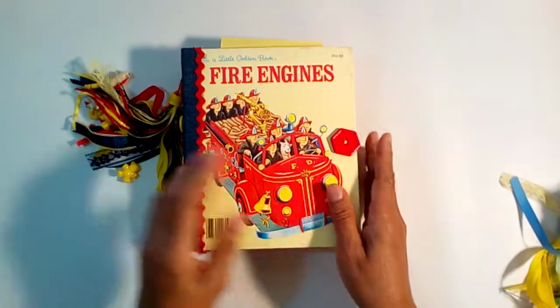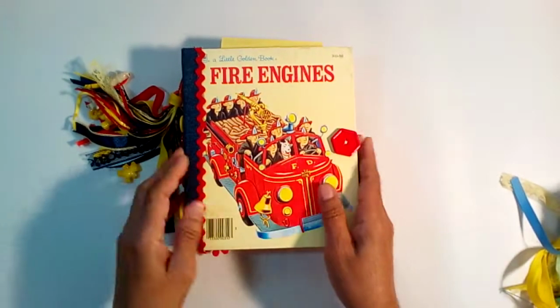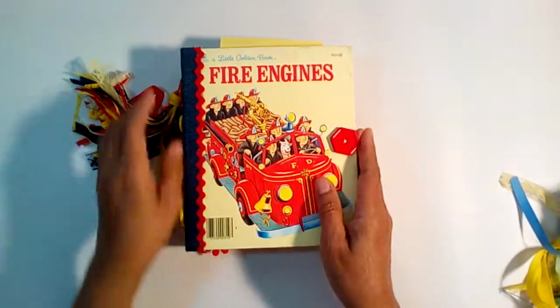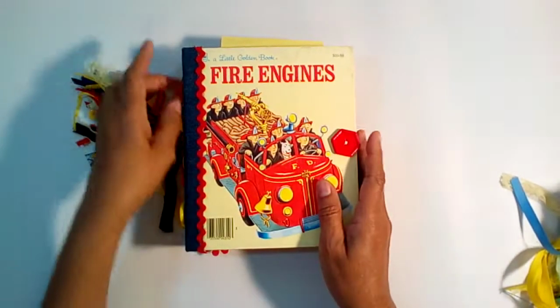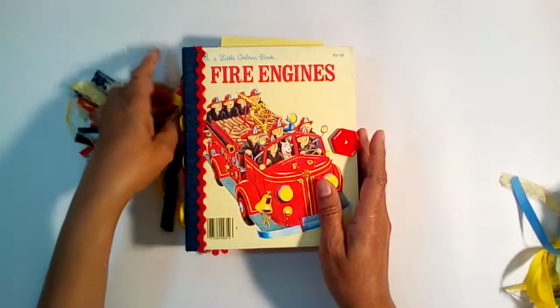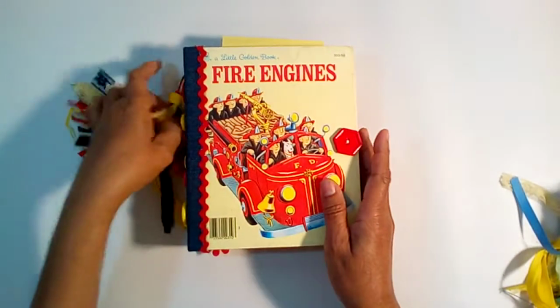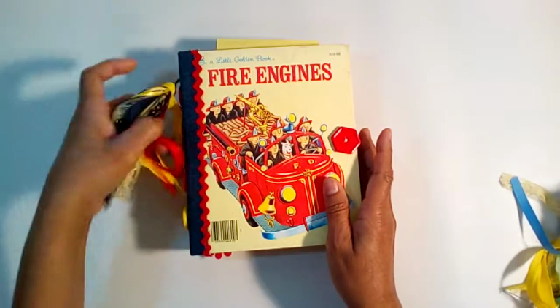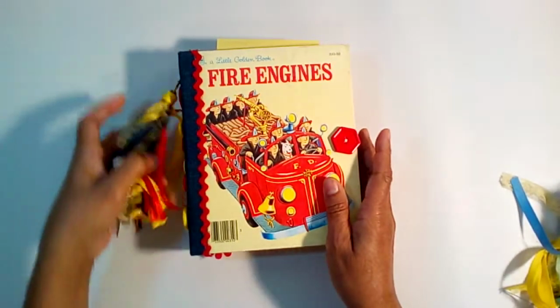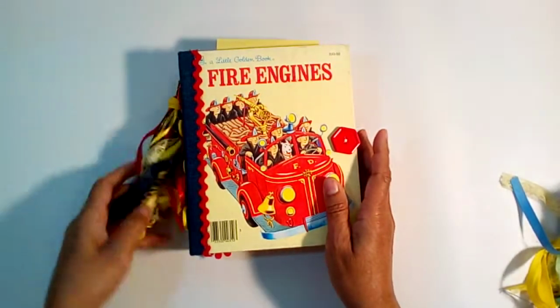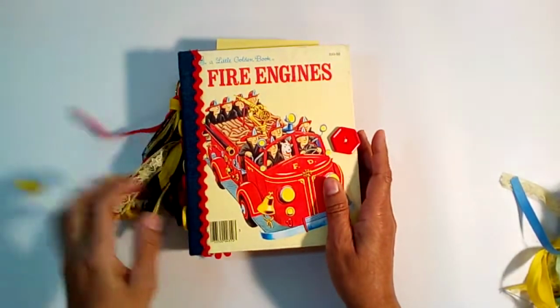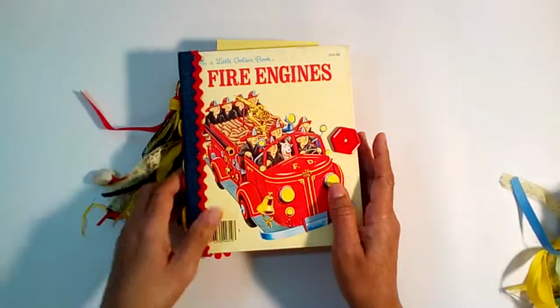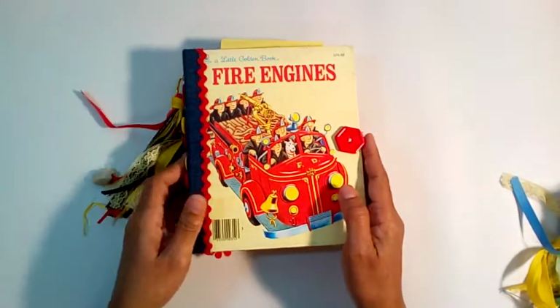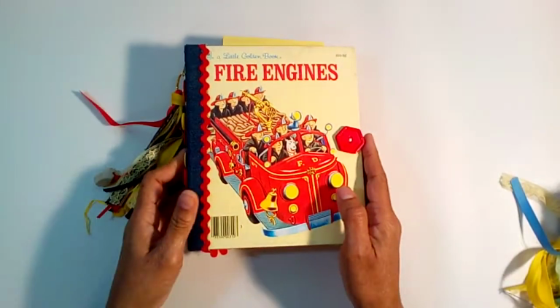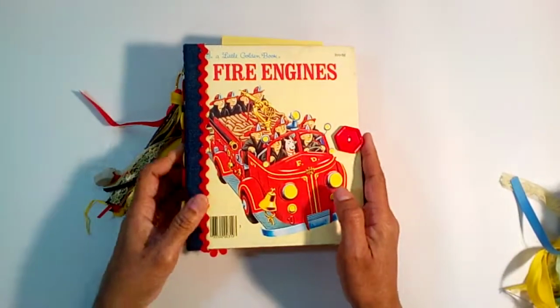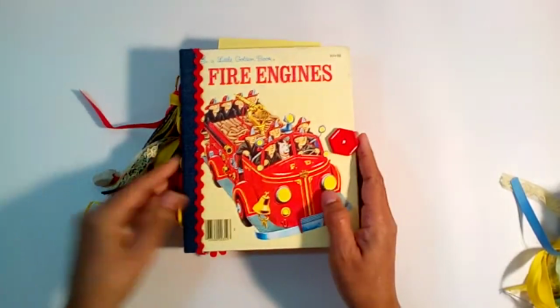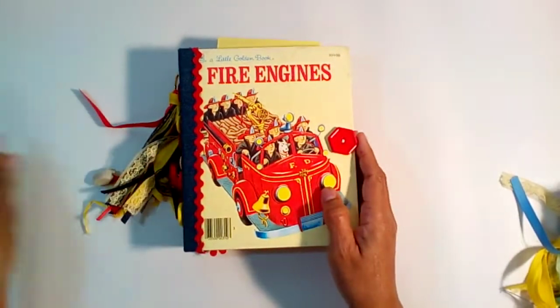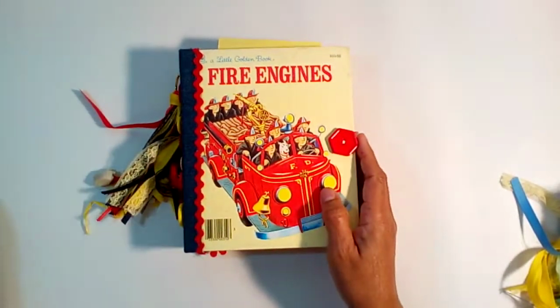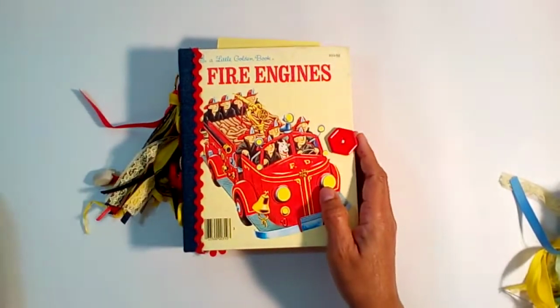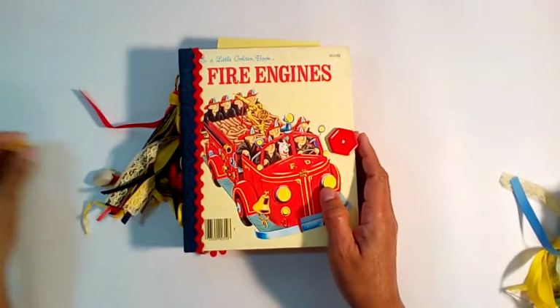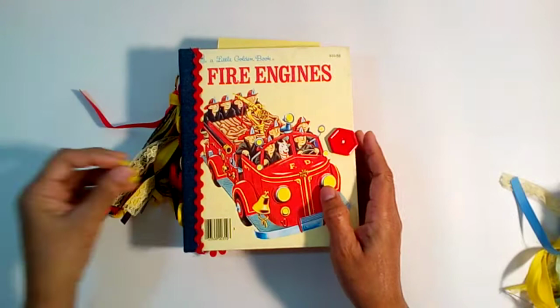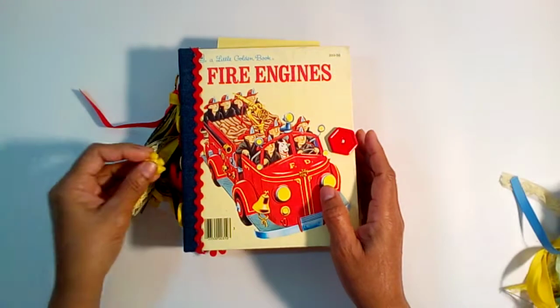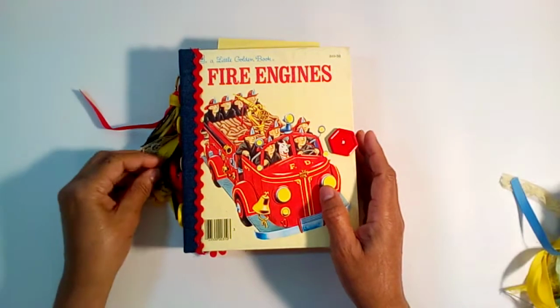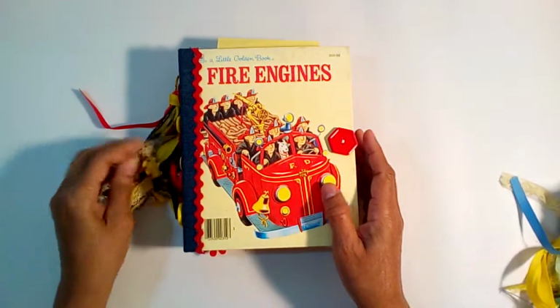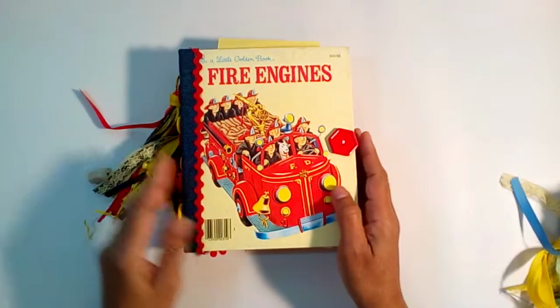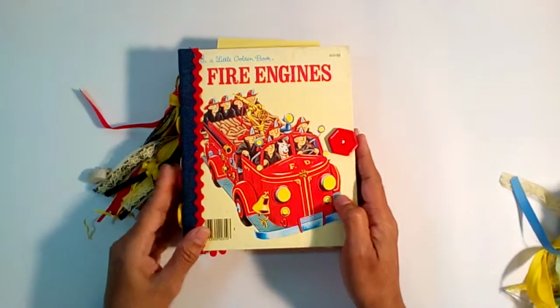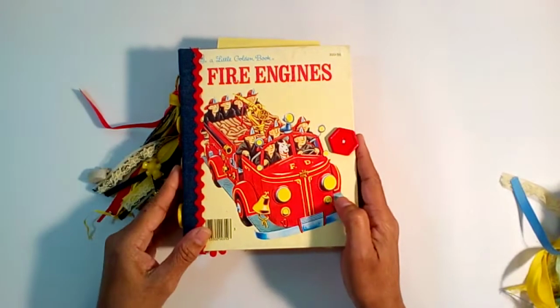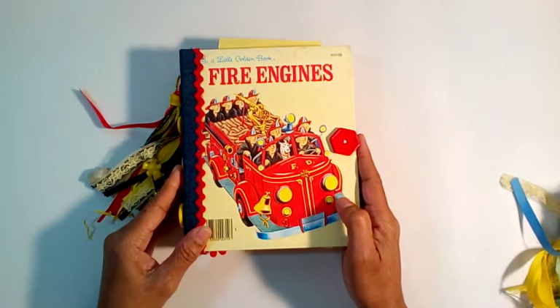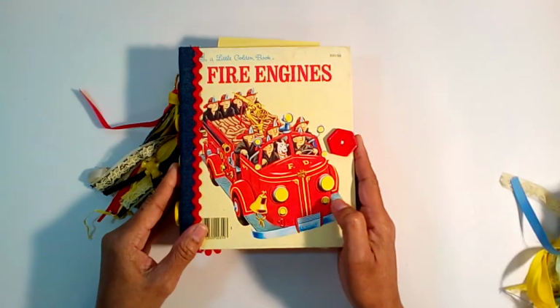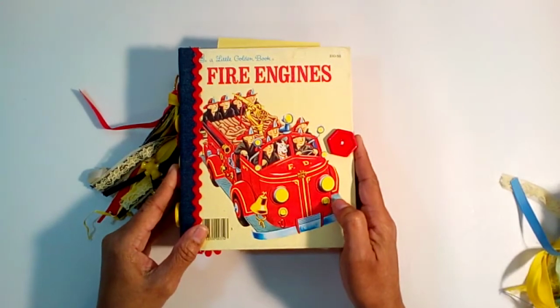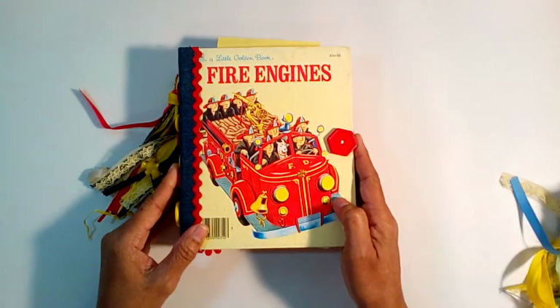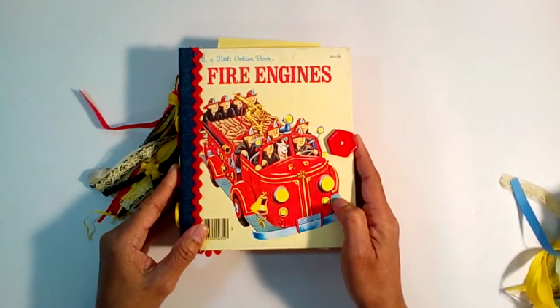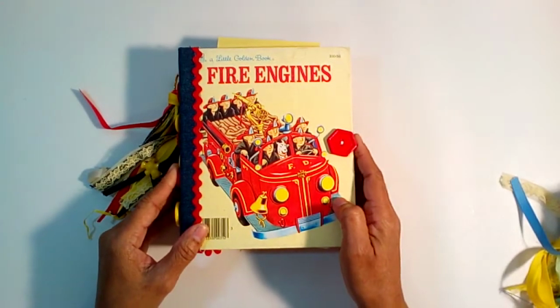Hit like and subscribe, and go check out my Etsy shop. Thanks!